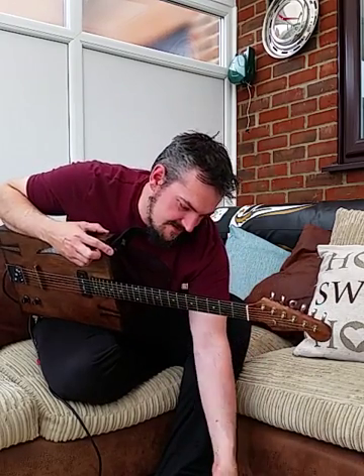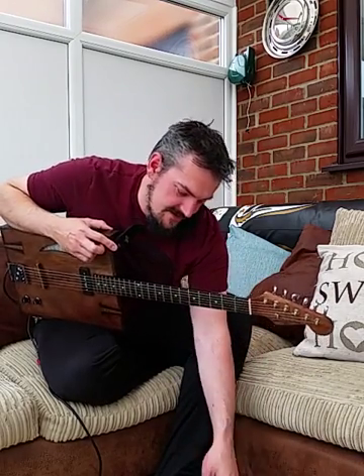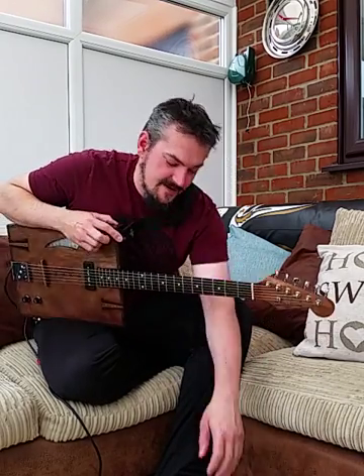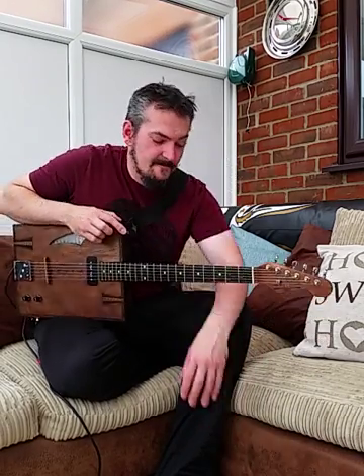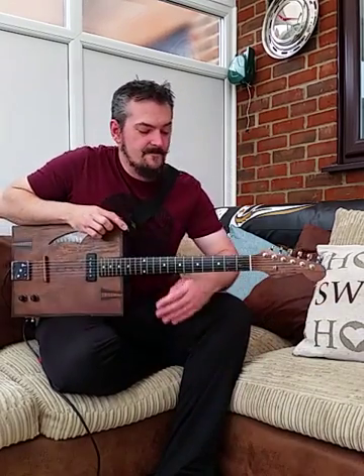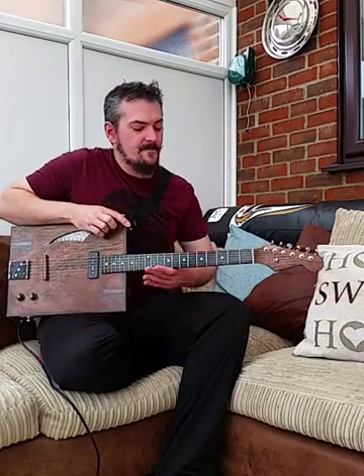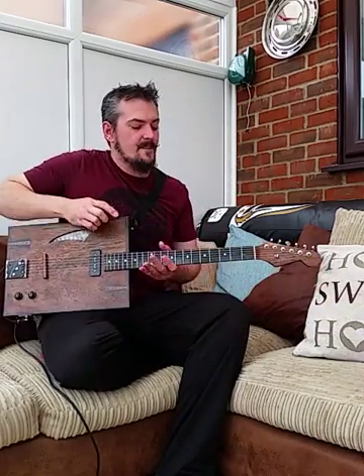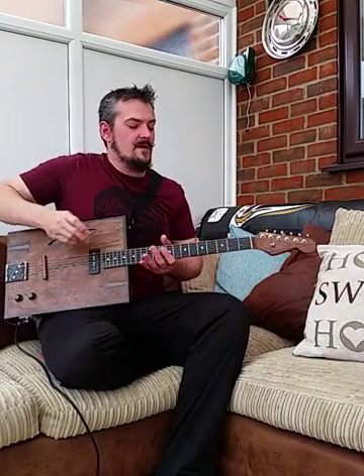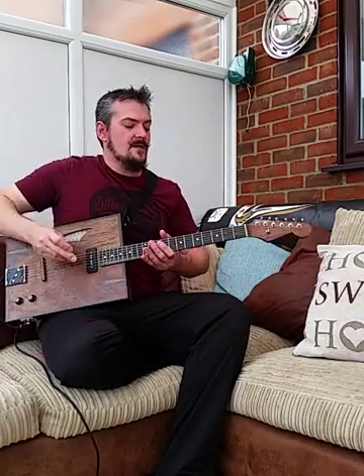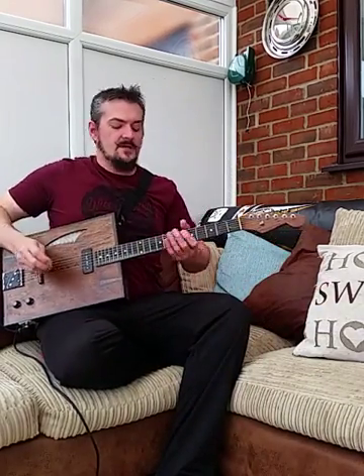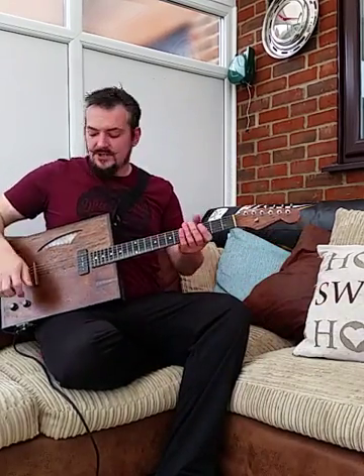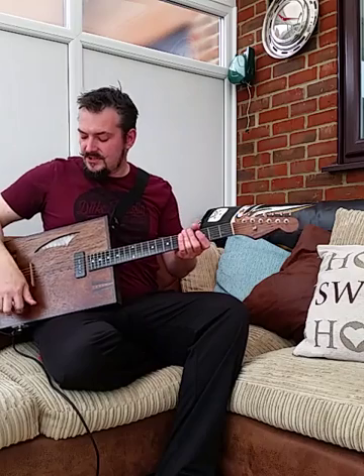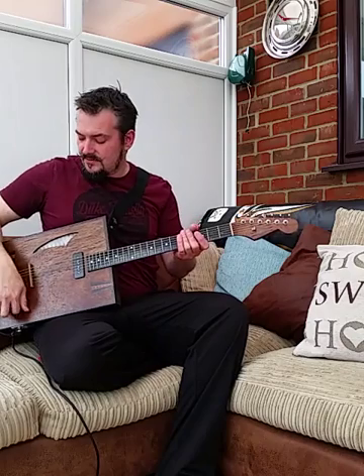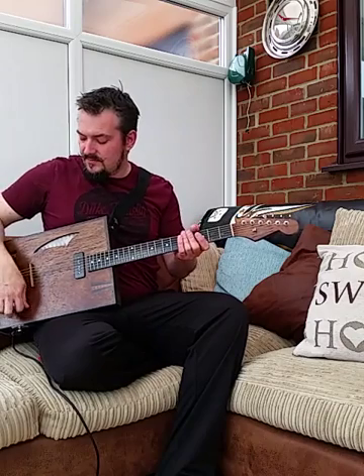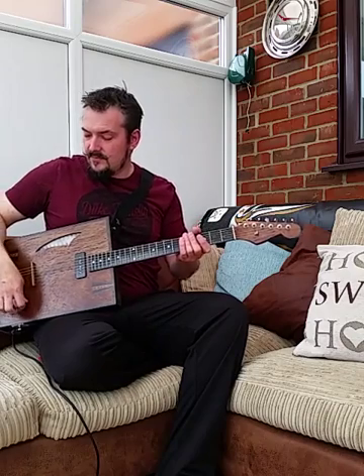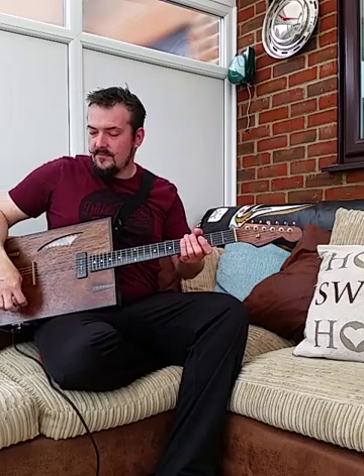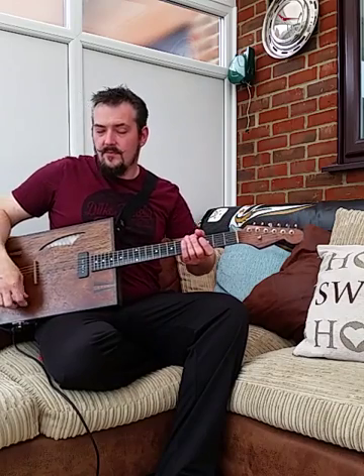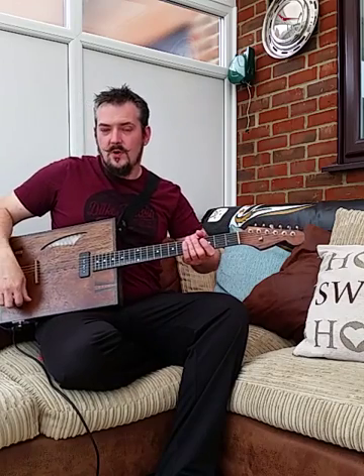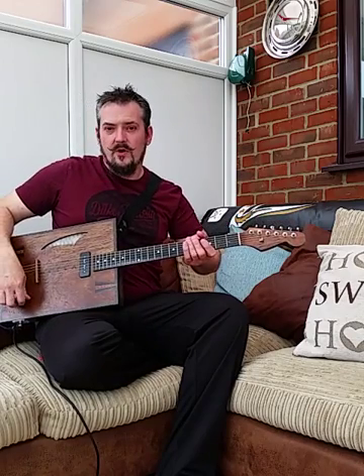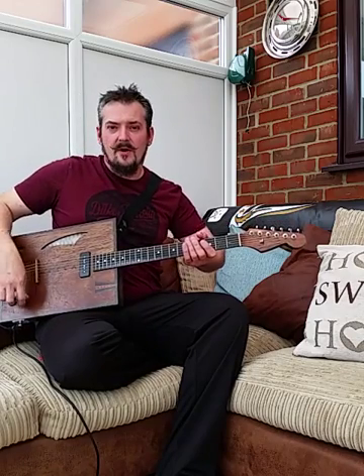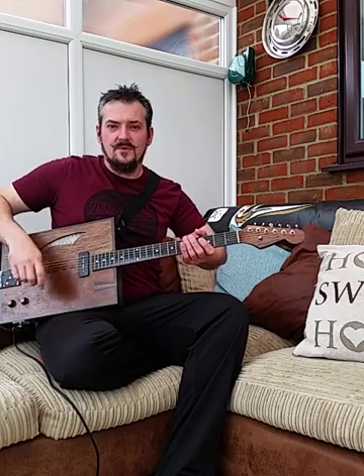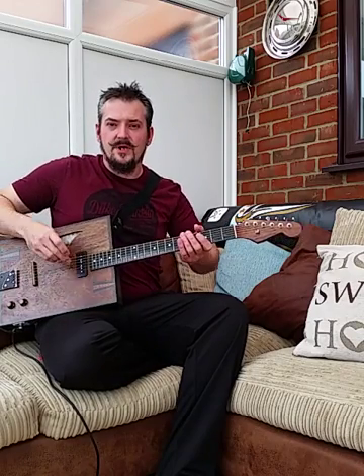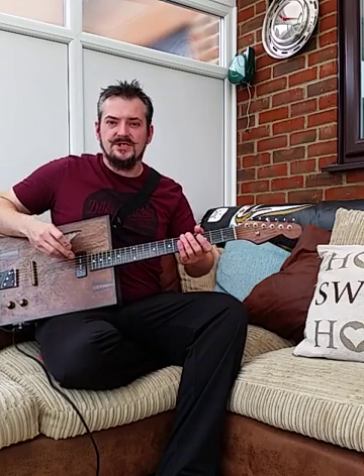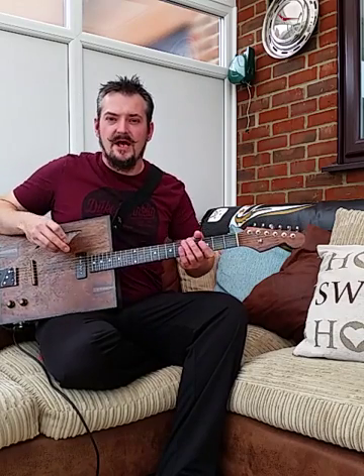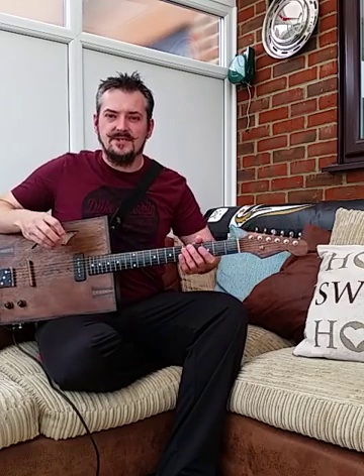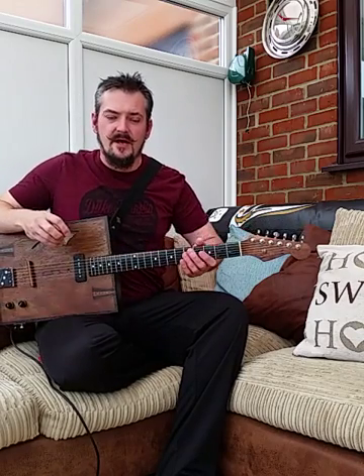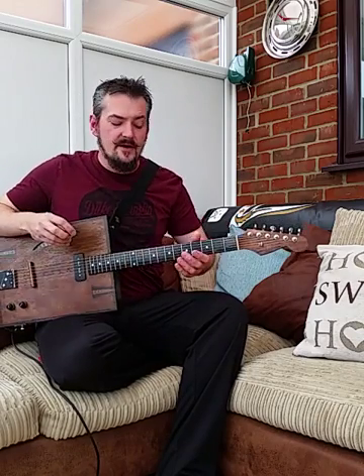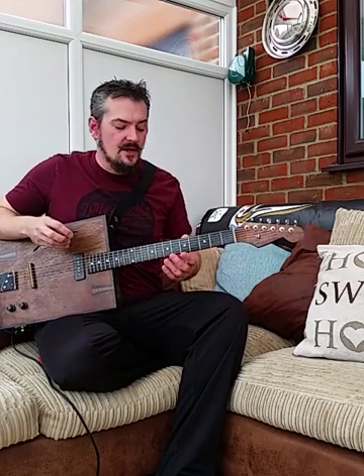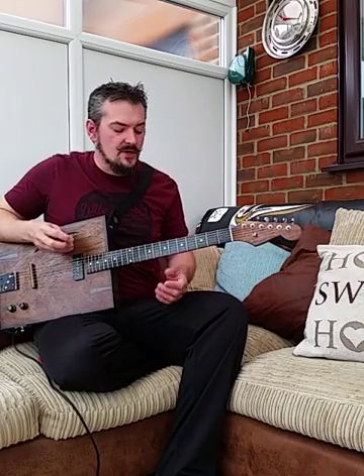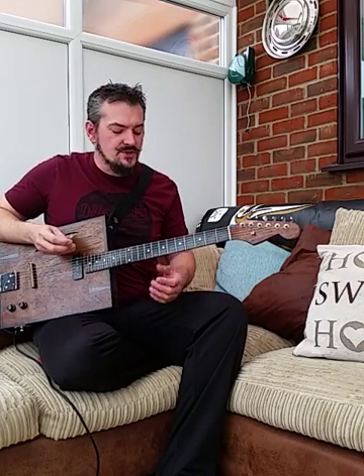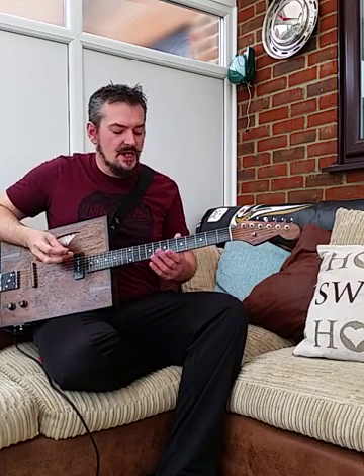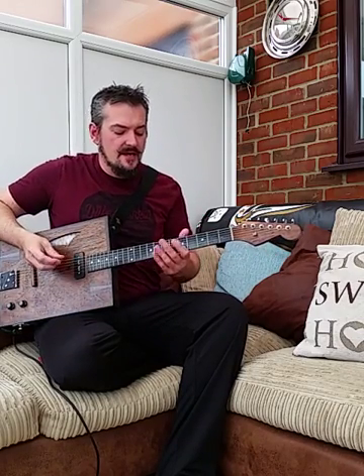Just a quick reminder of what it sounds like acoustically.